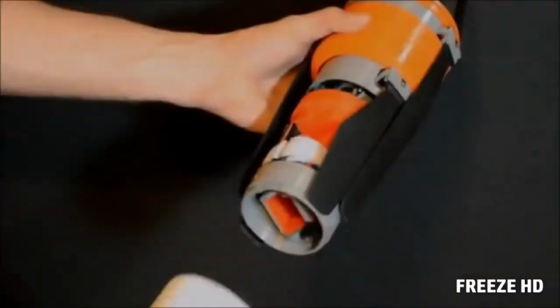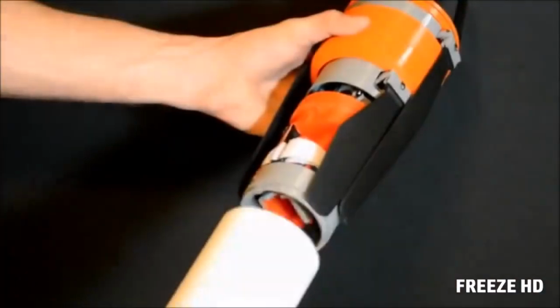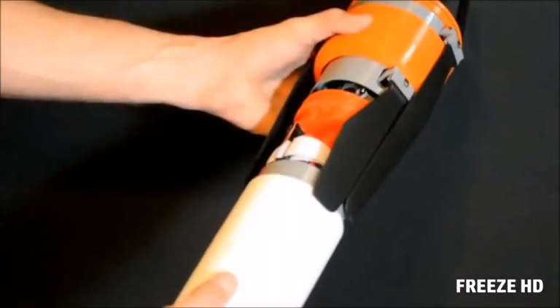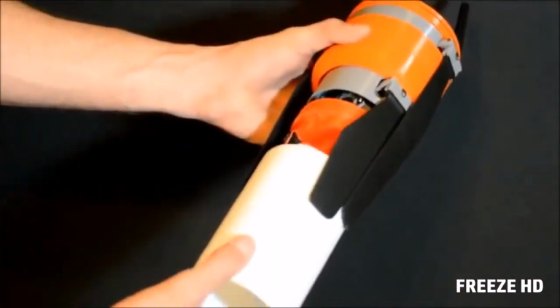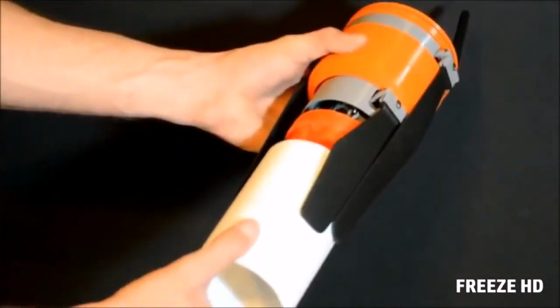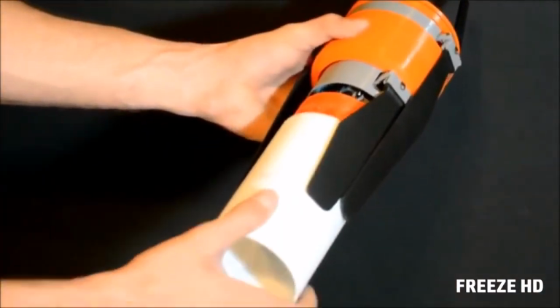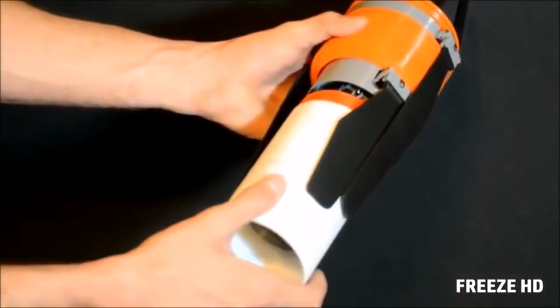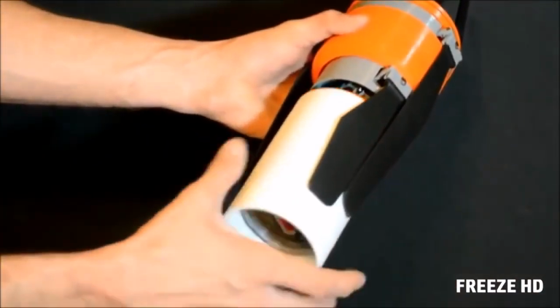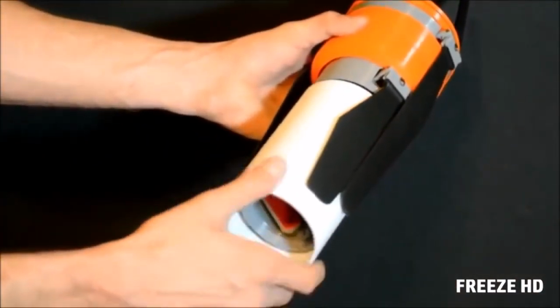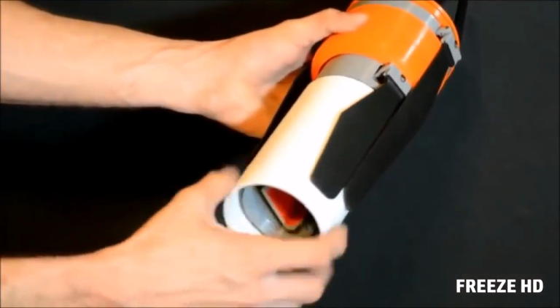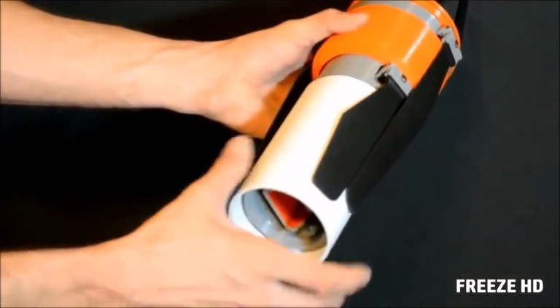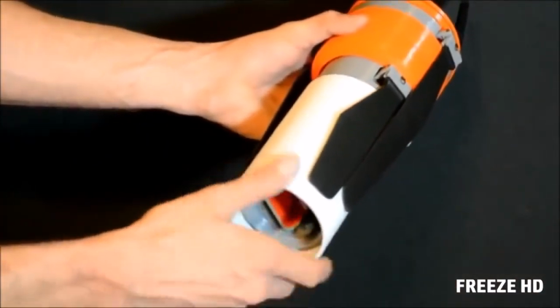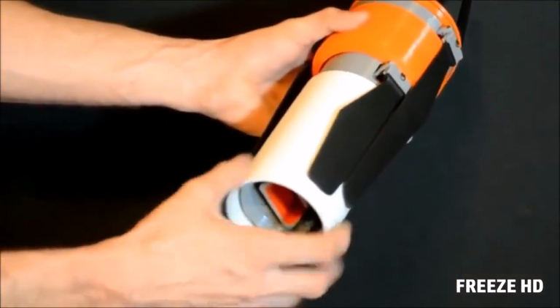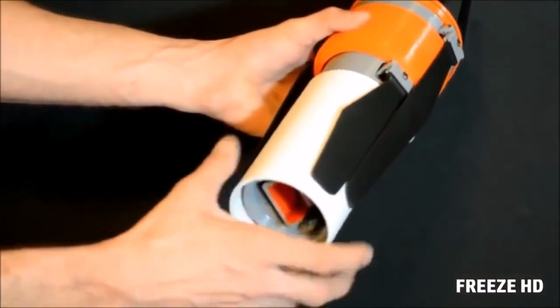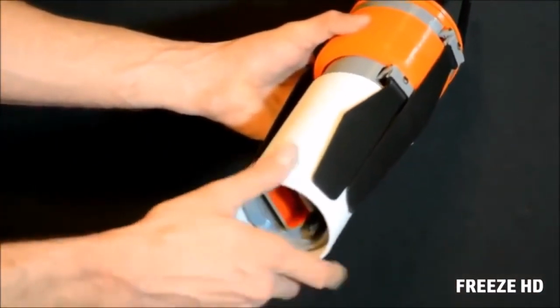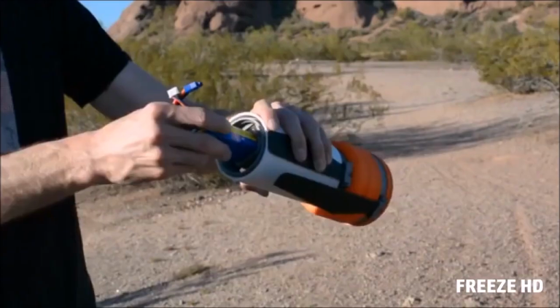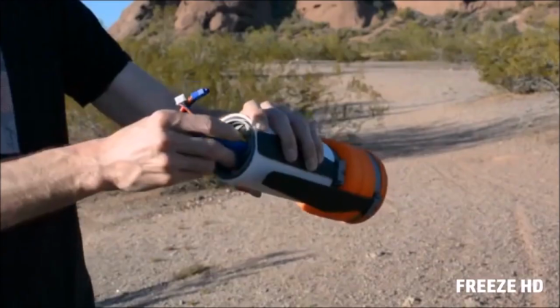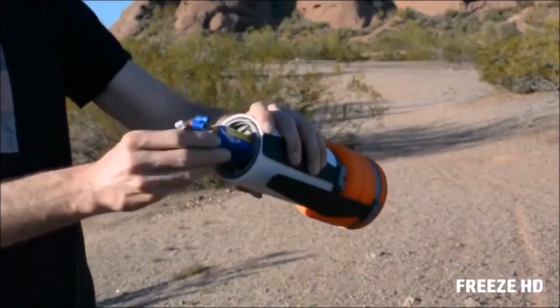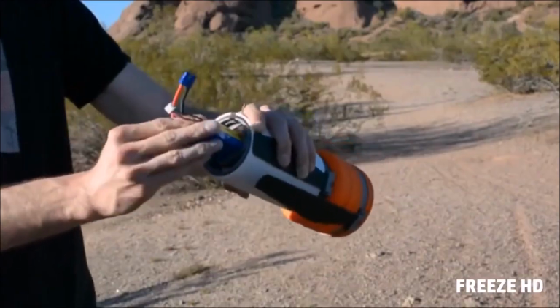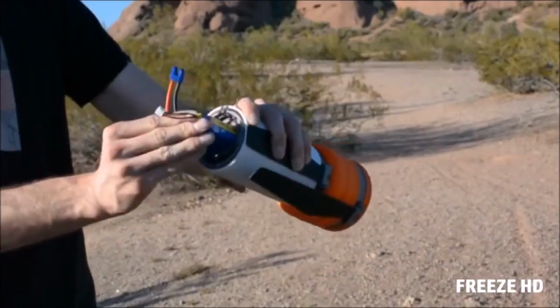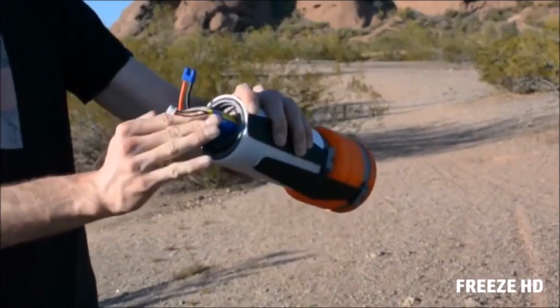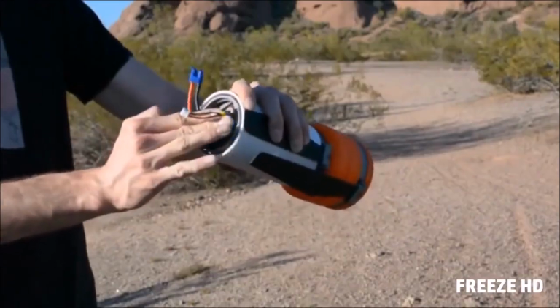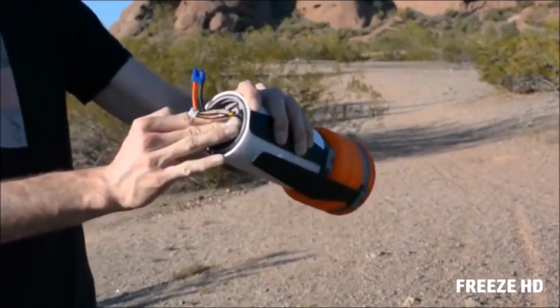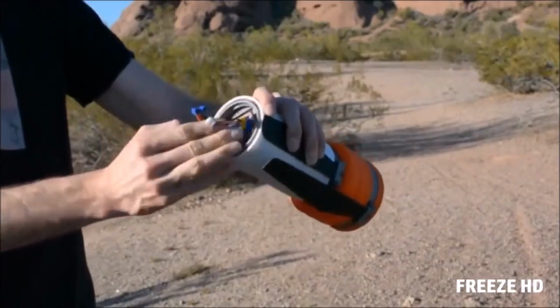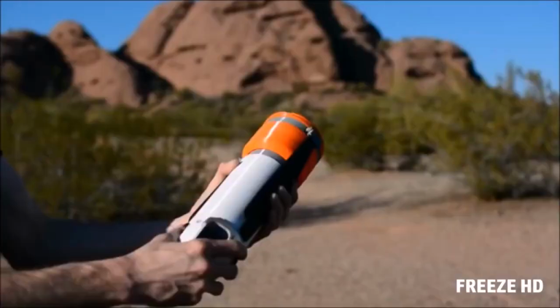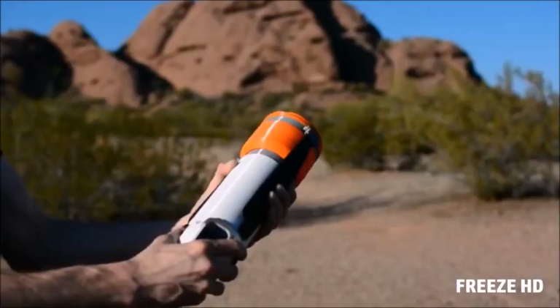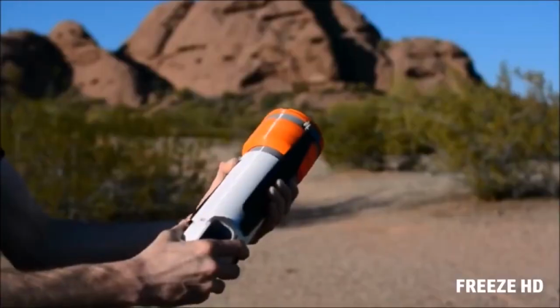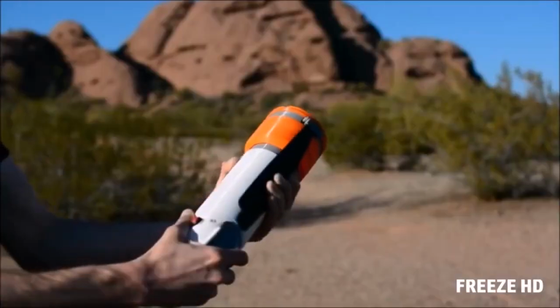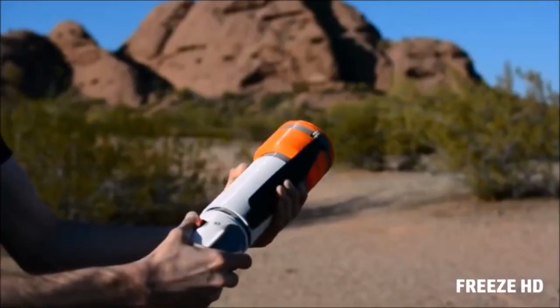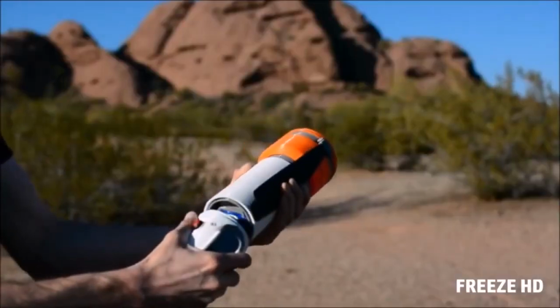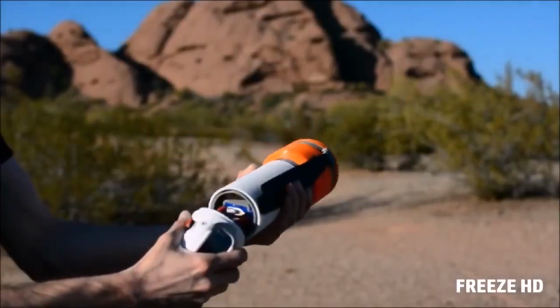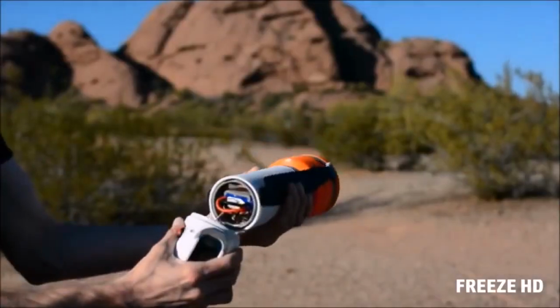The airframe is made up of durable connecting sections, making it super easy to change batteries or even payloads on the go, without tools.